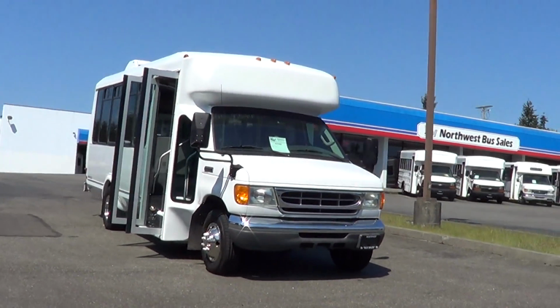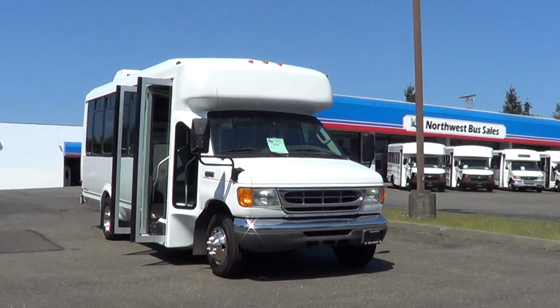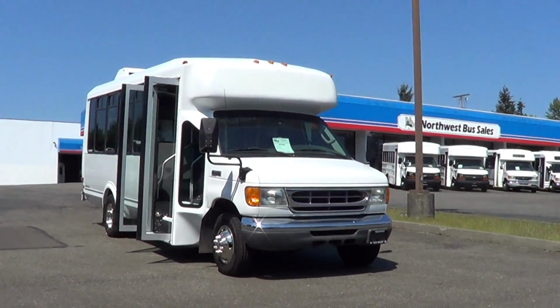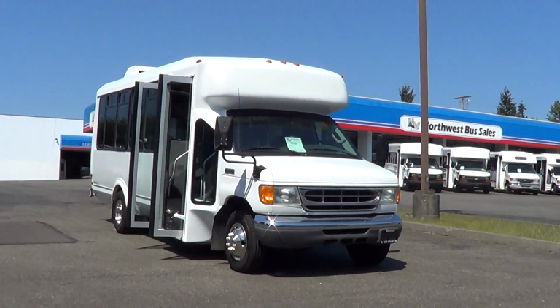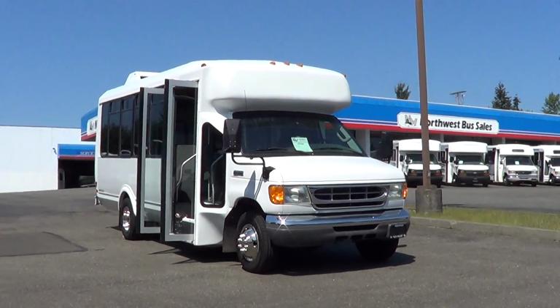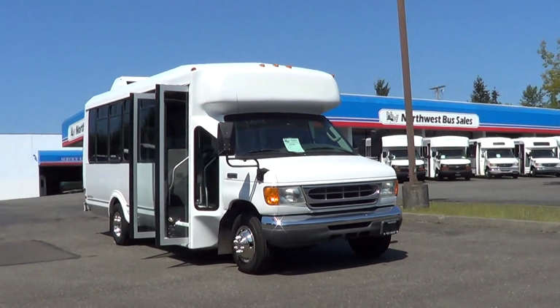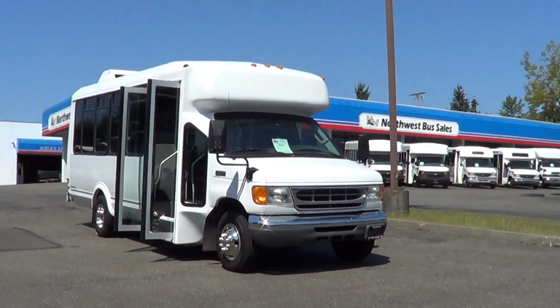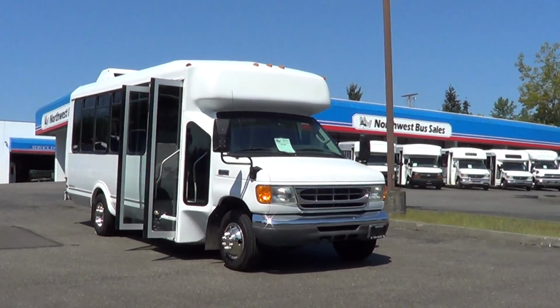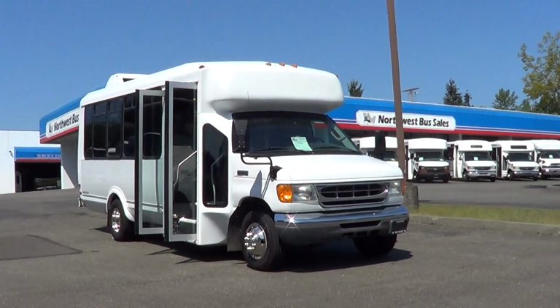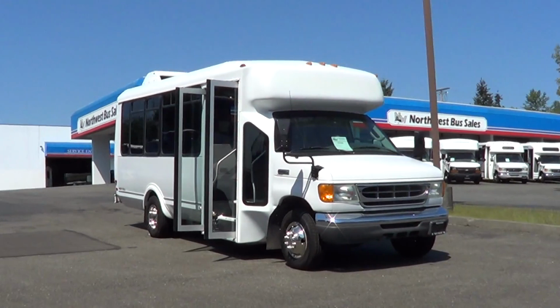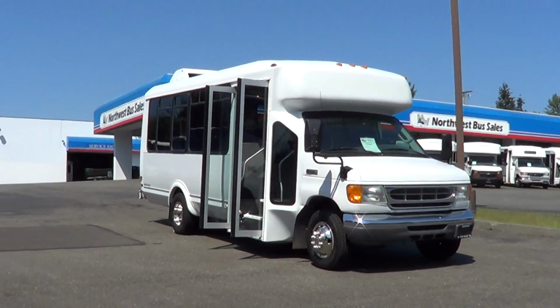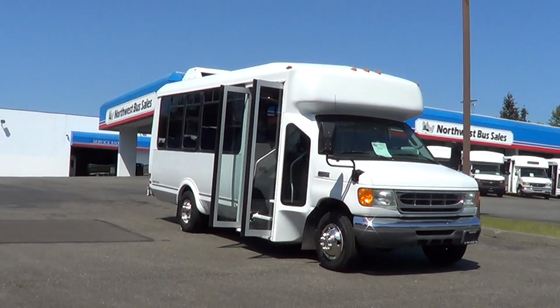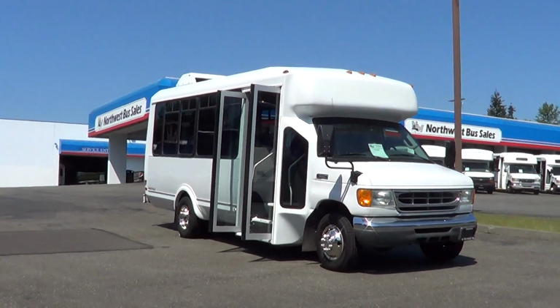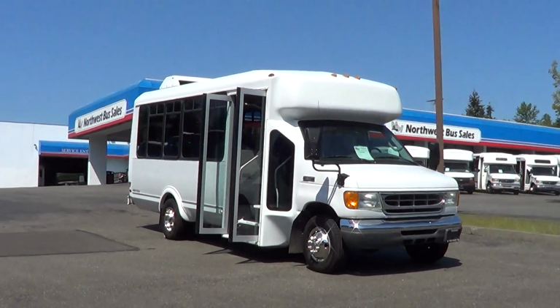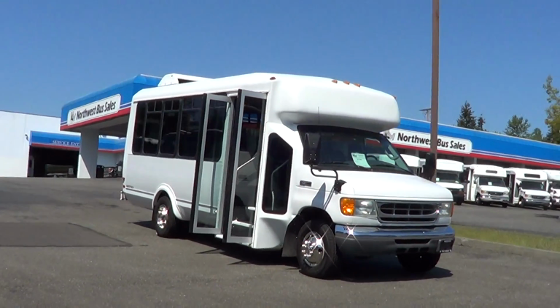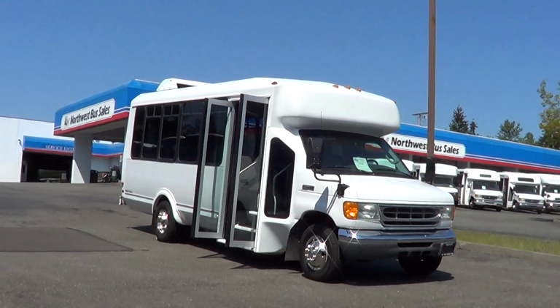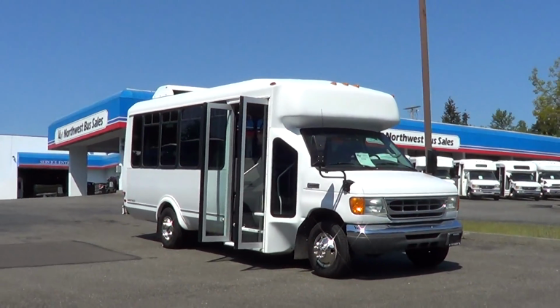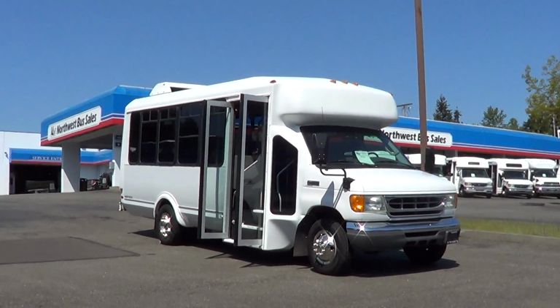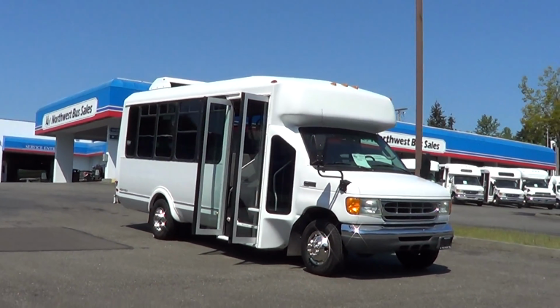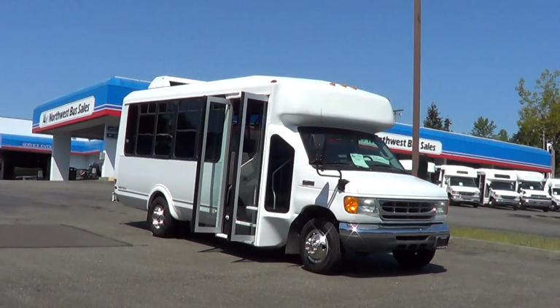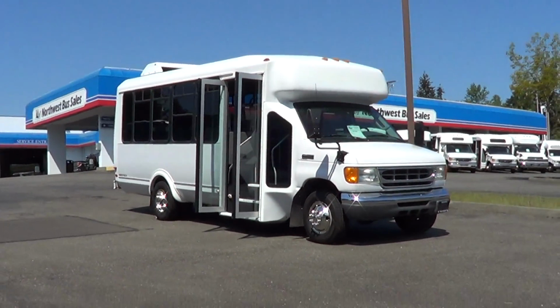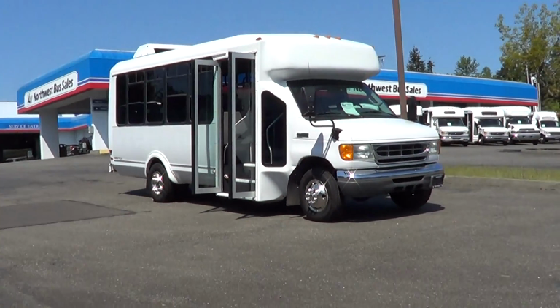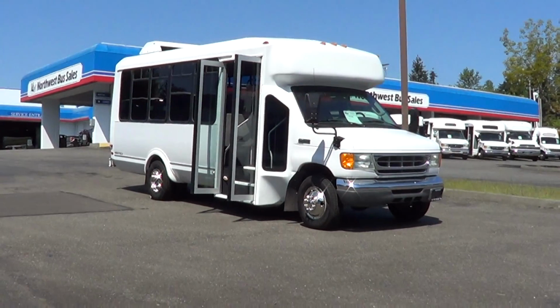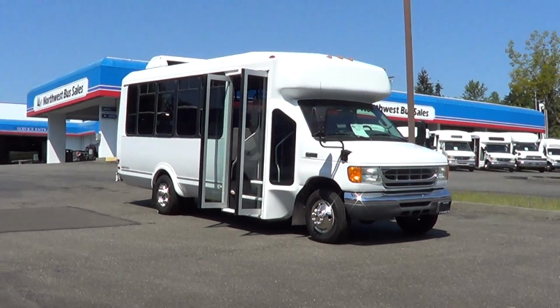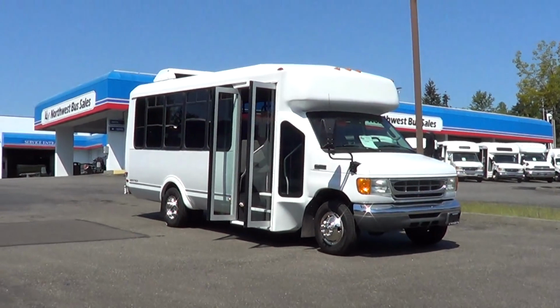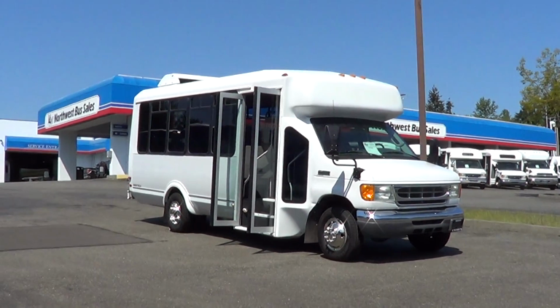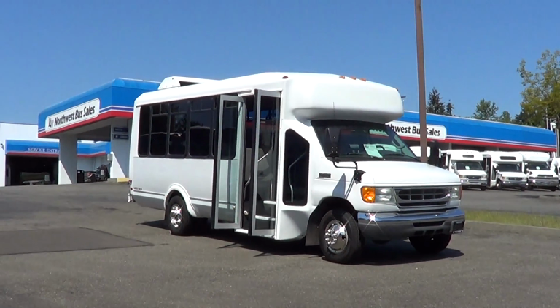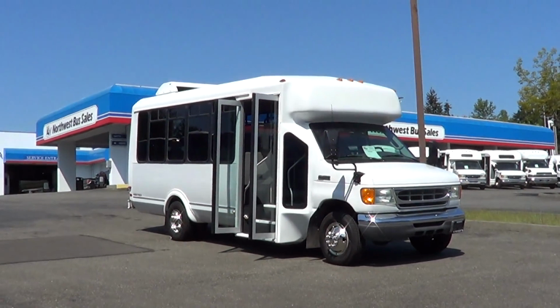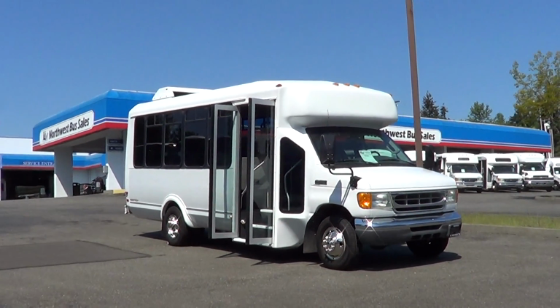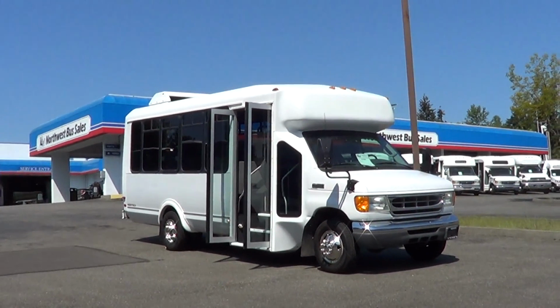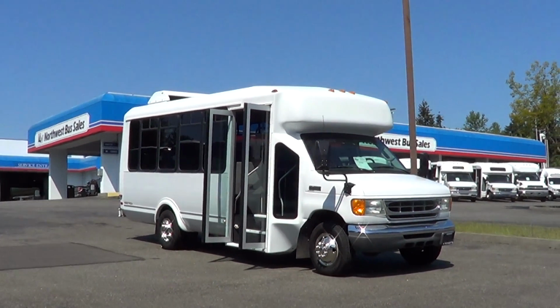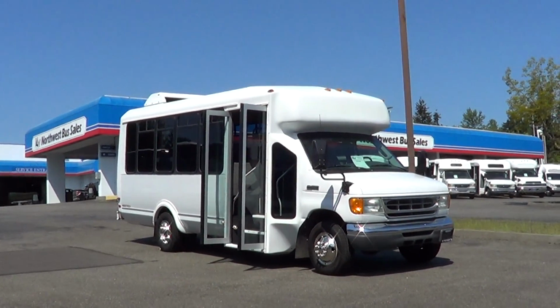It's powered by the 6.8 liter Triton V10 gas engine with automatic transmission.